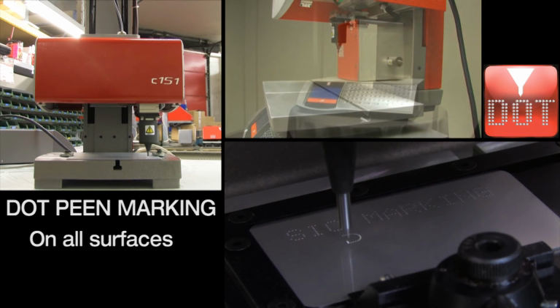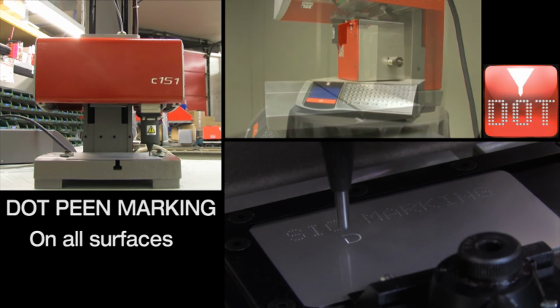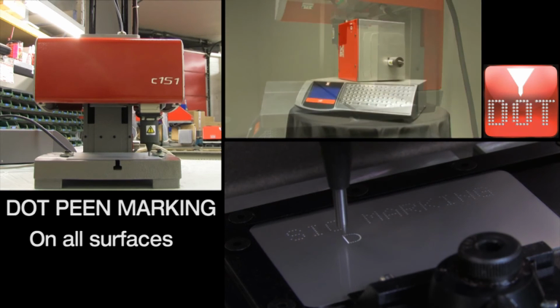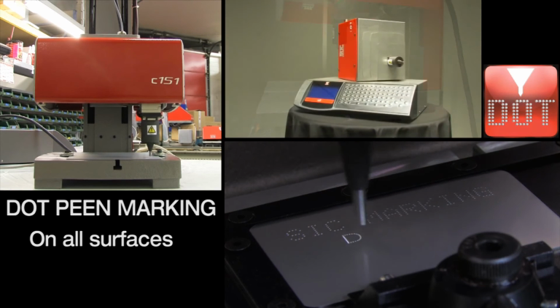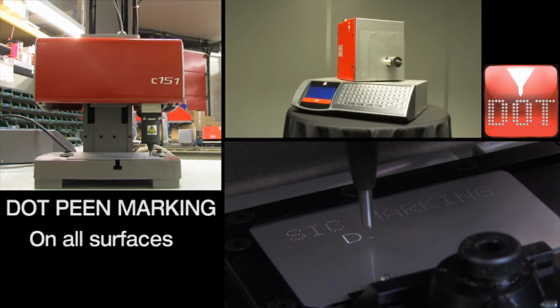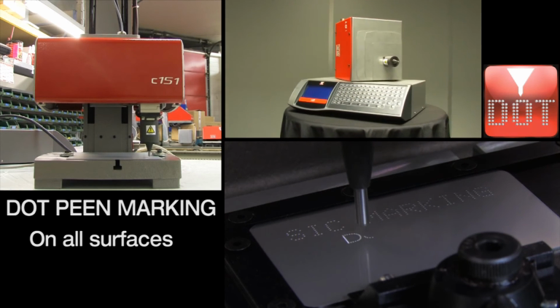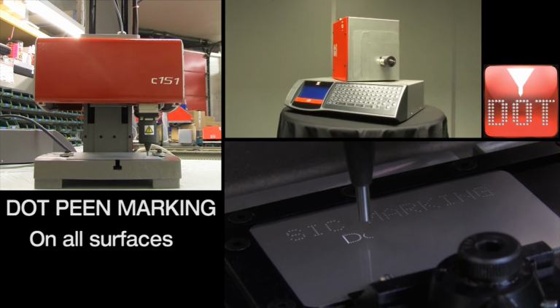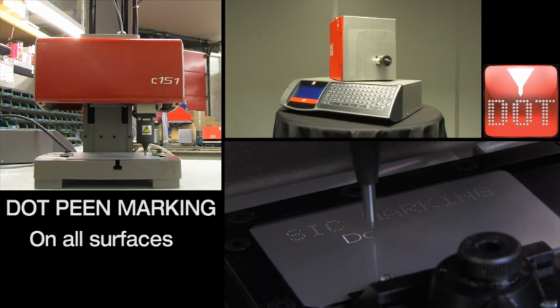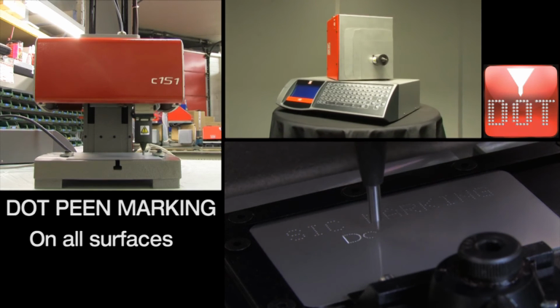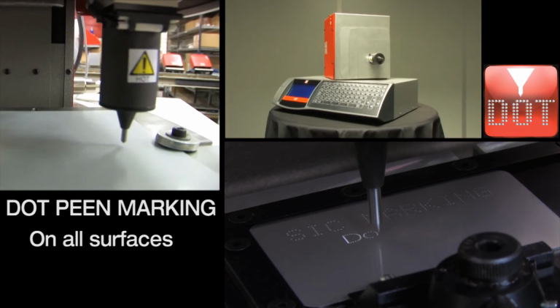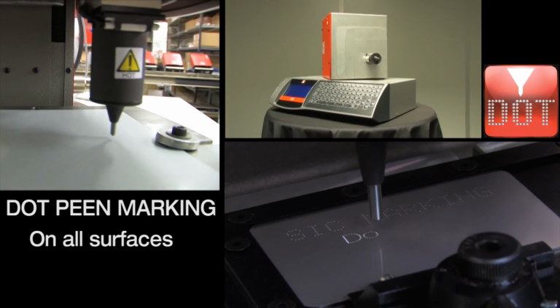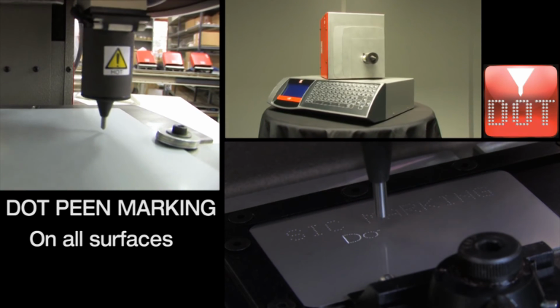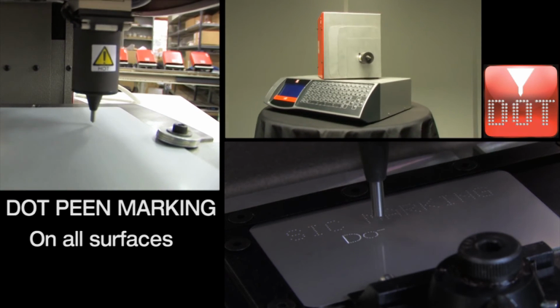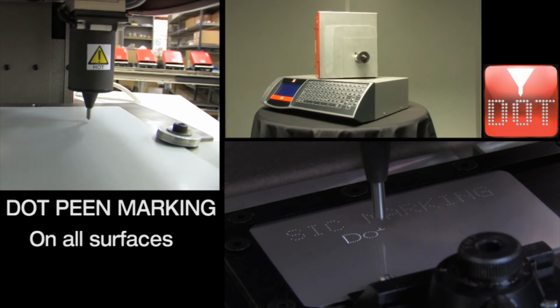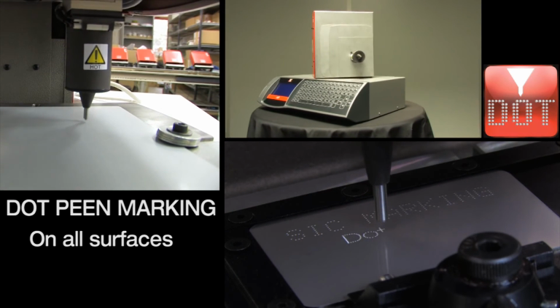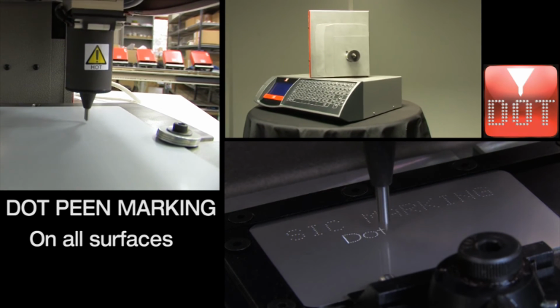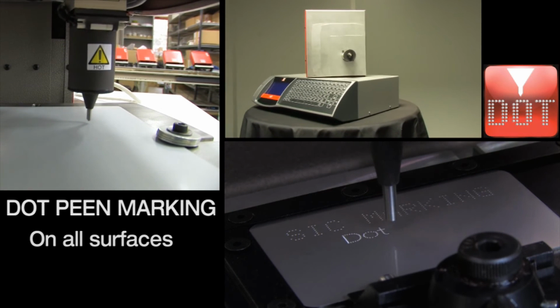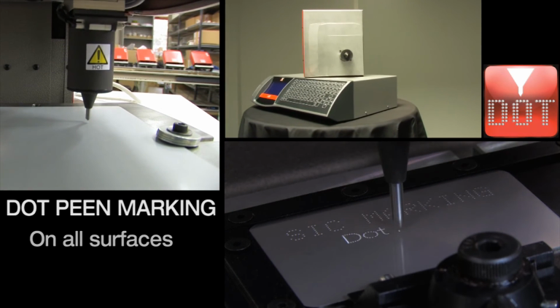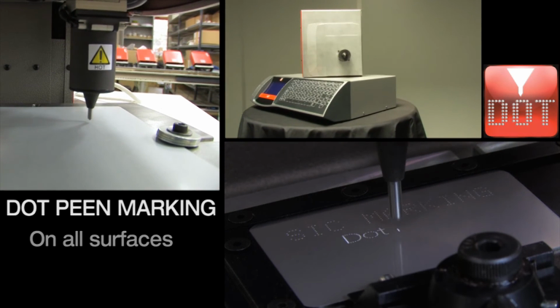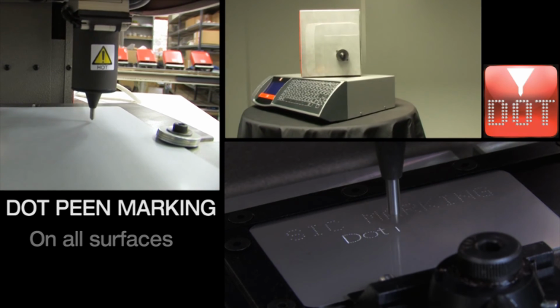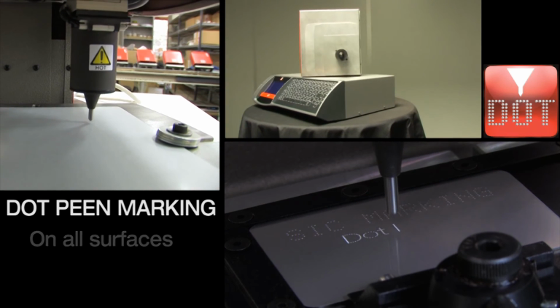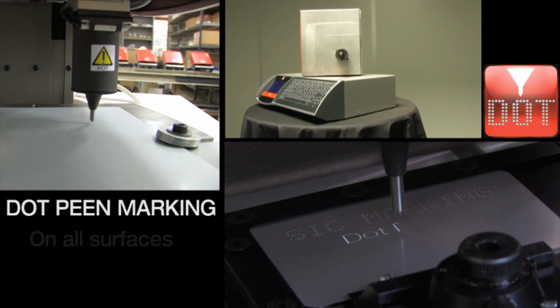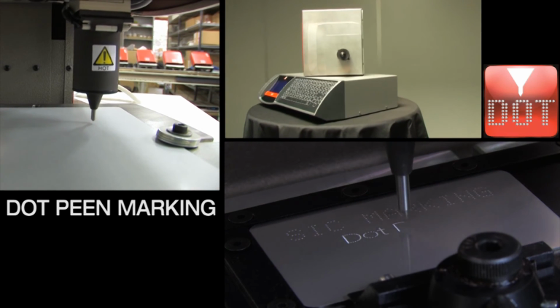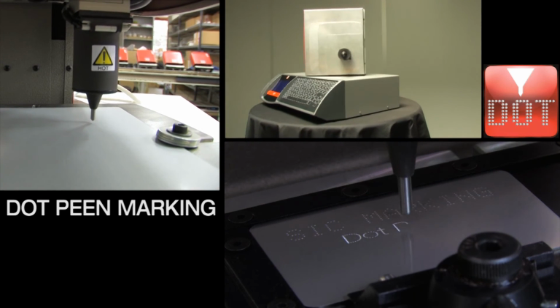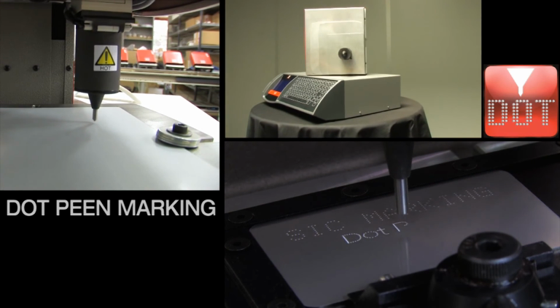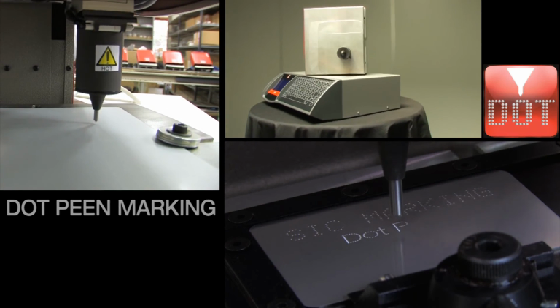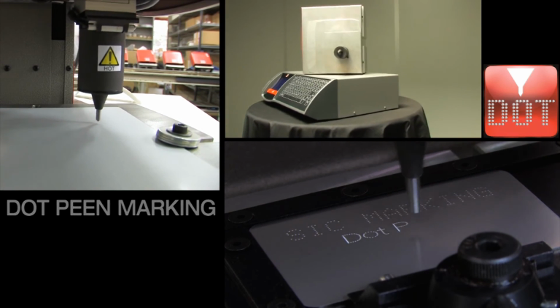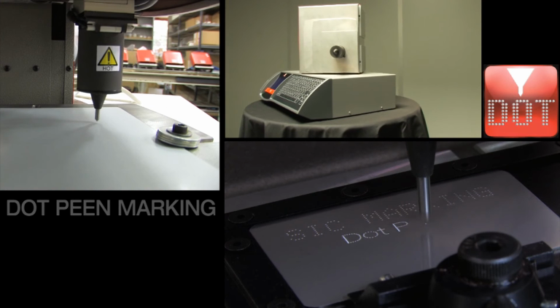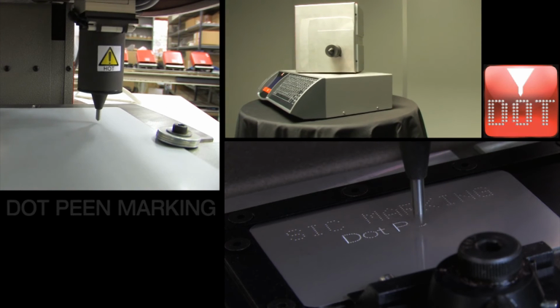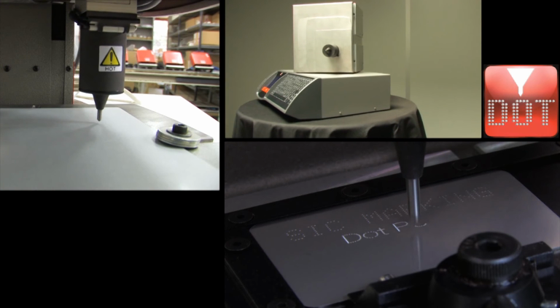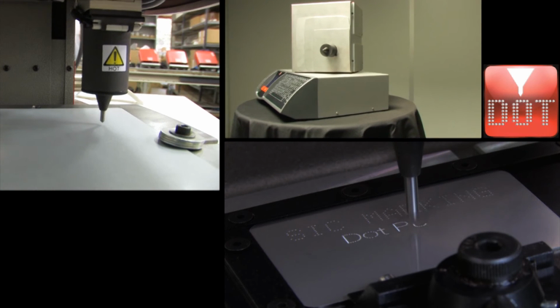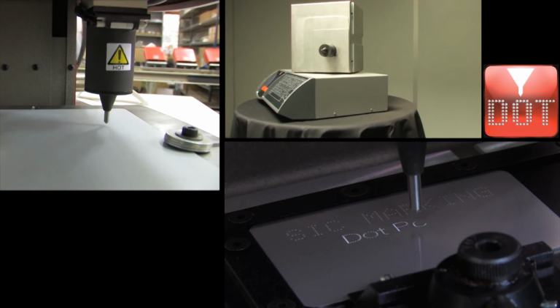Dot-pin technology is reliable, economical and efficient.